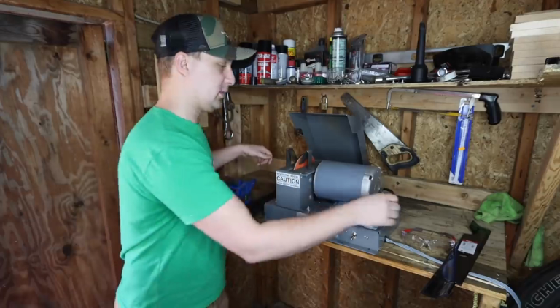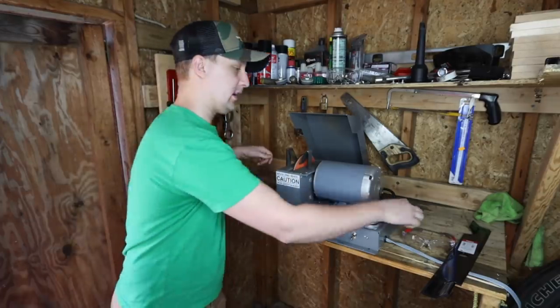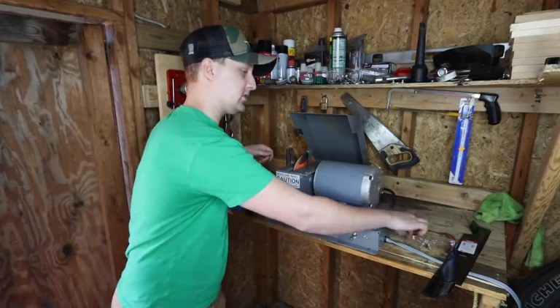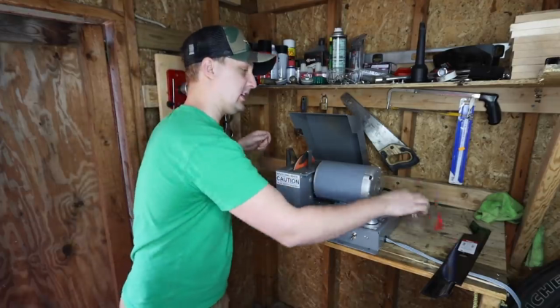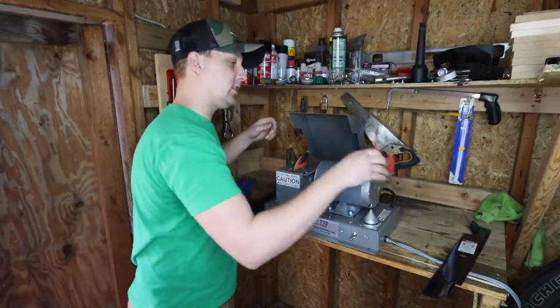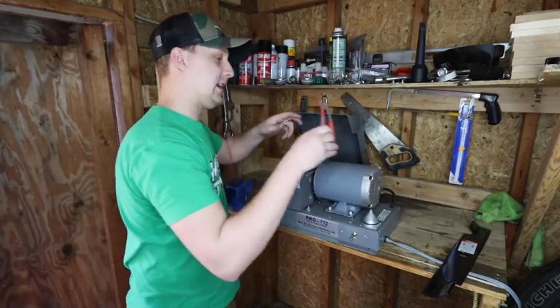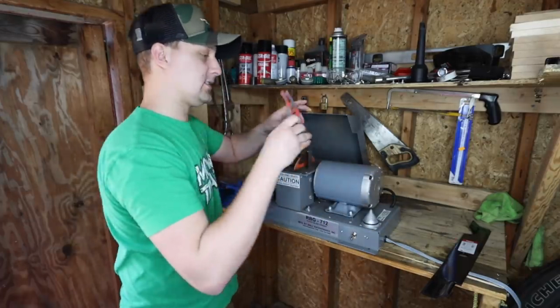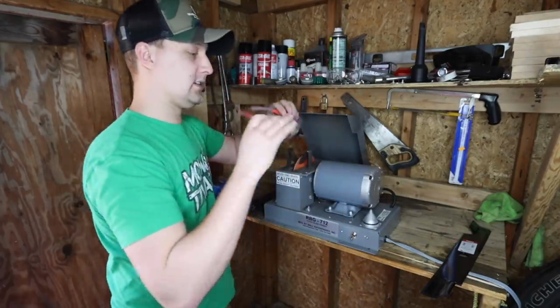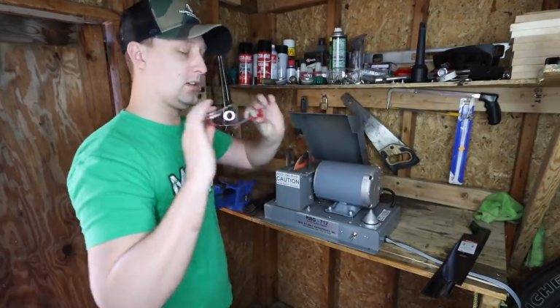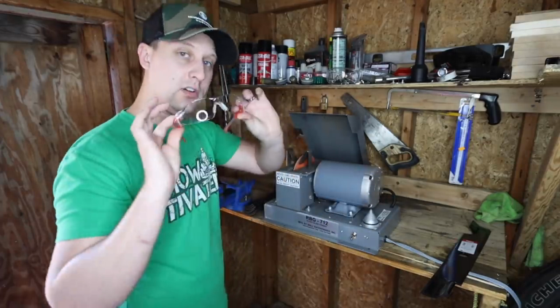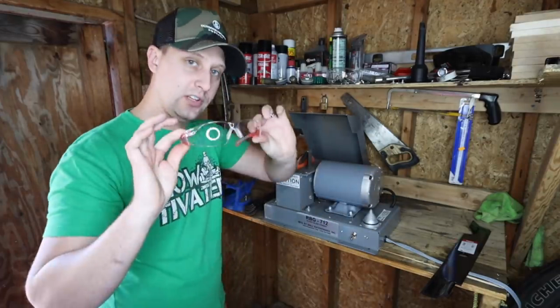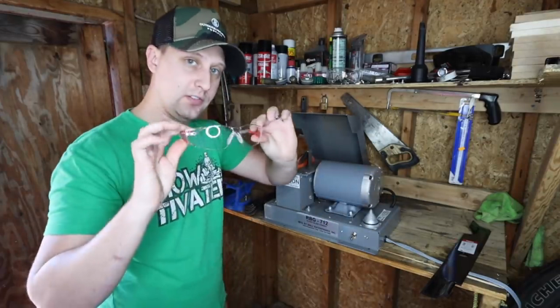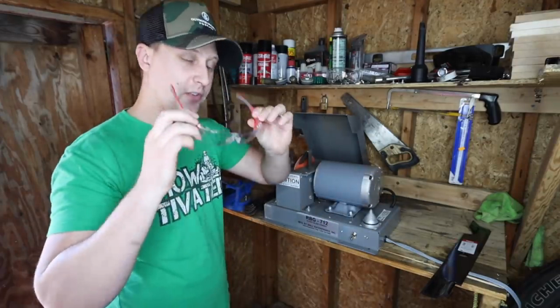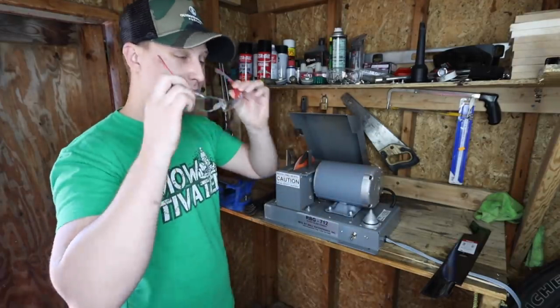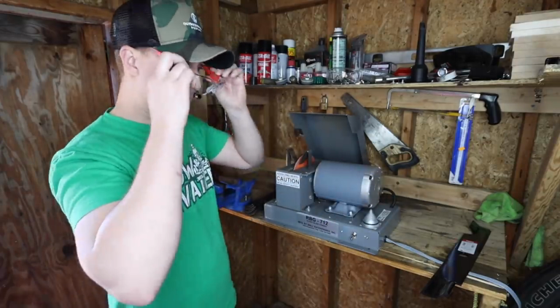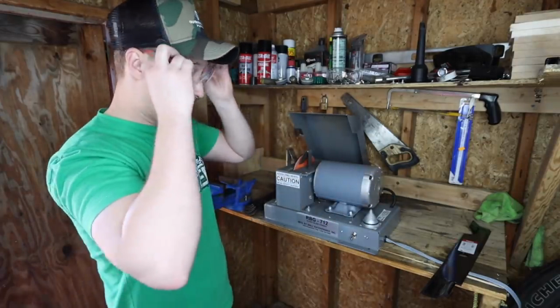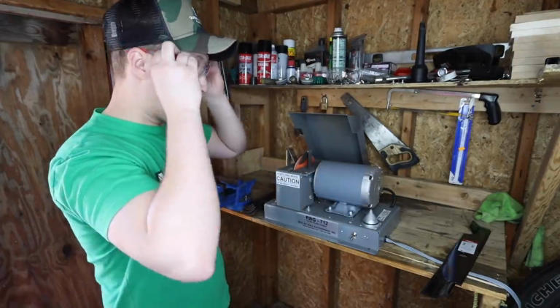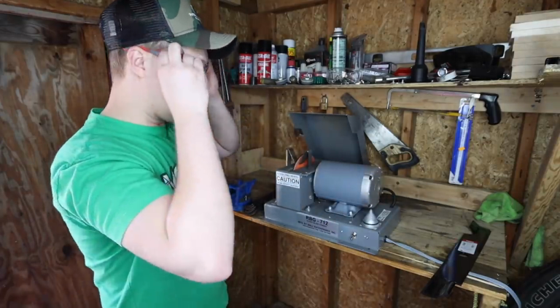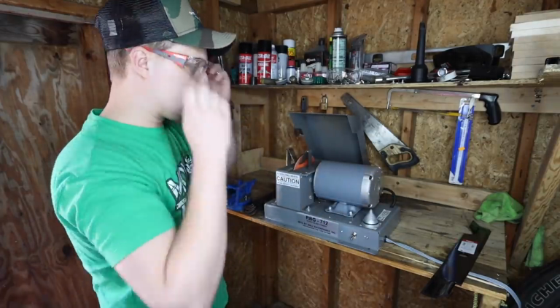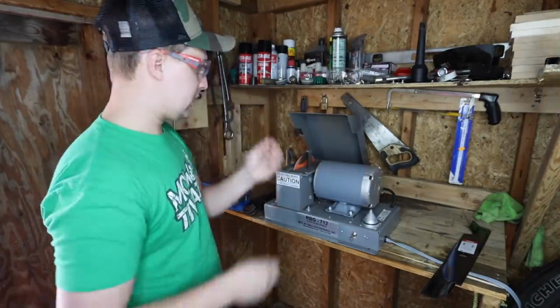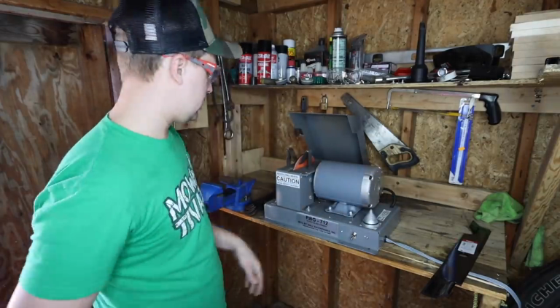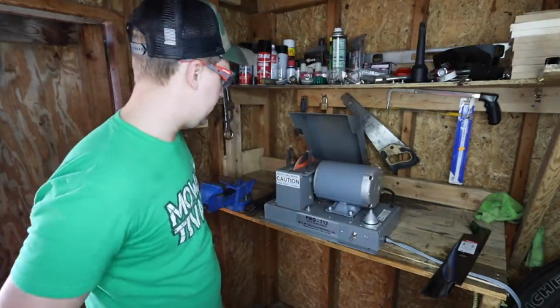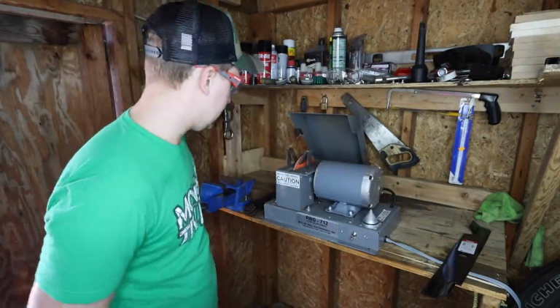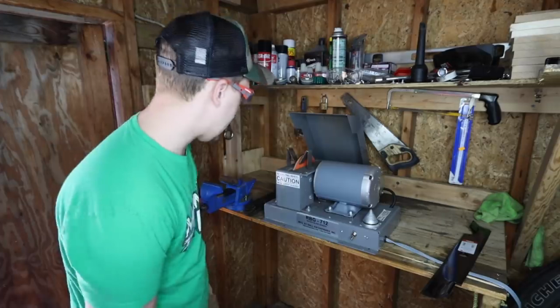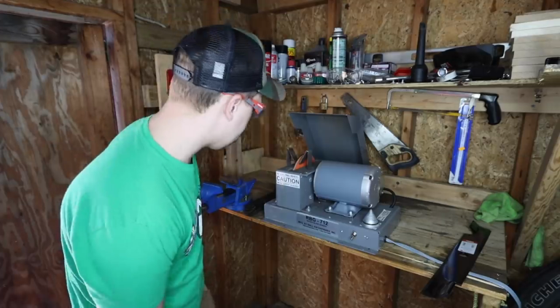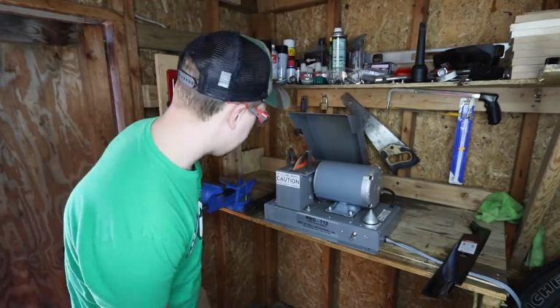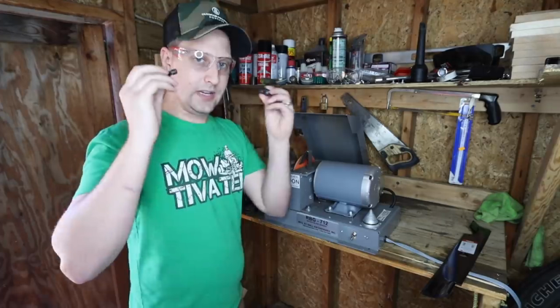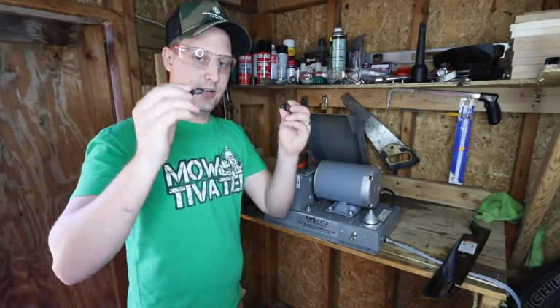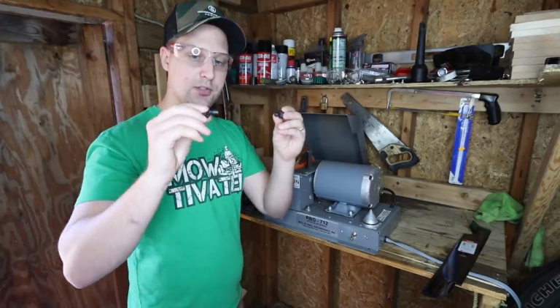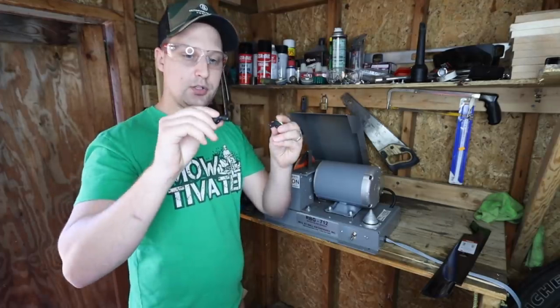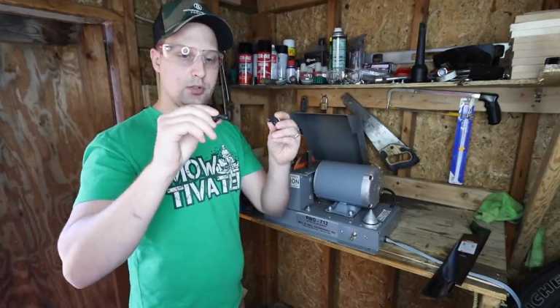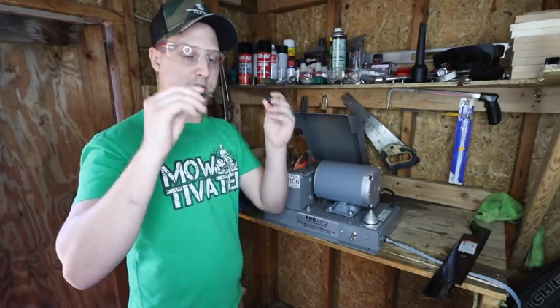Let's put on our safety glasses. Safety first. Hearing protection if you got them — we got the iso-tunes.